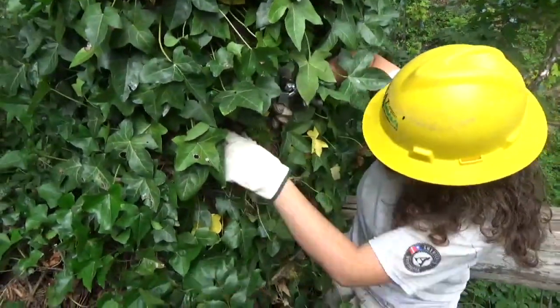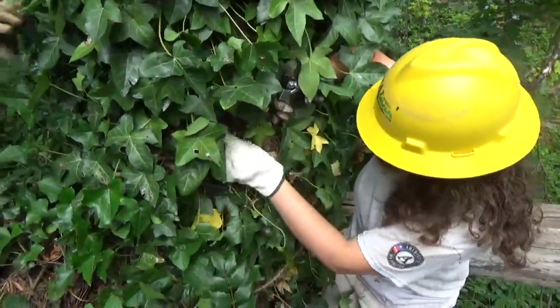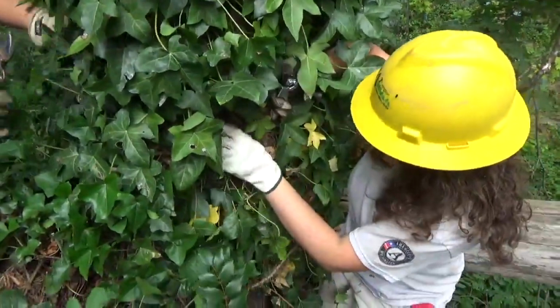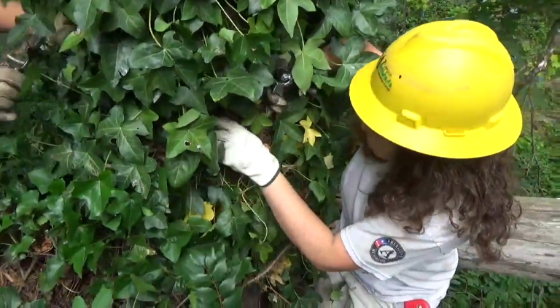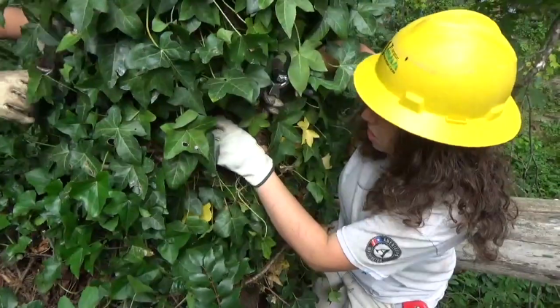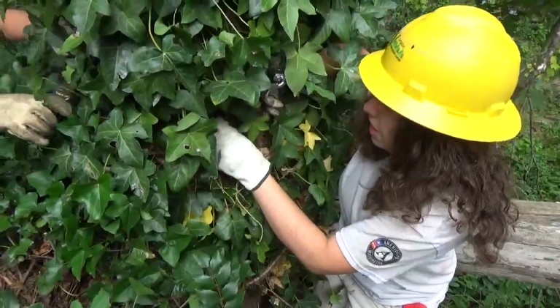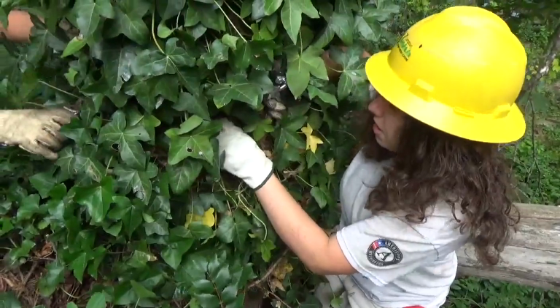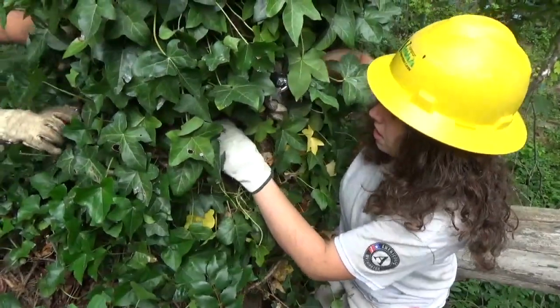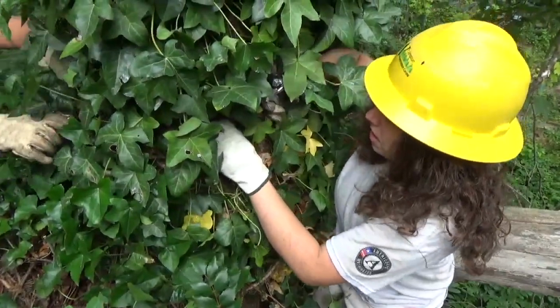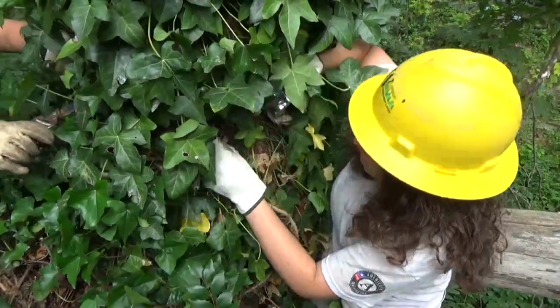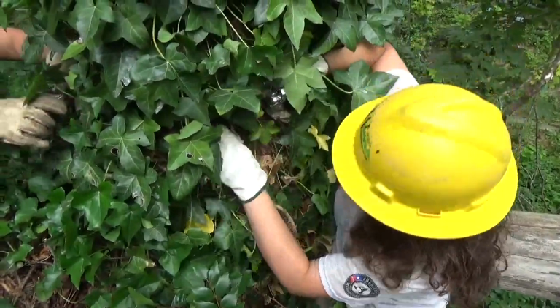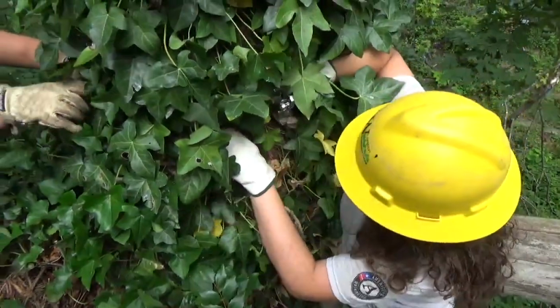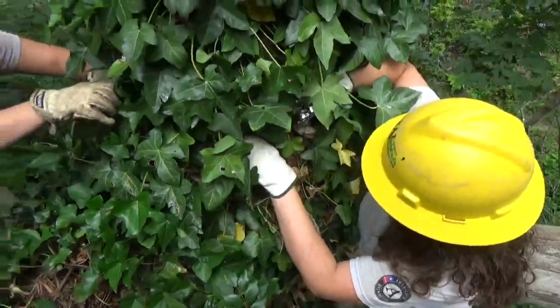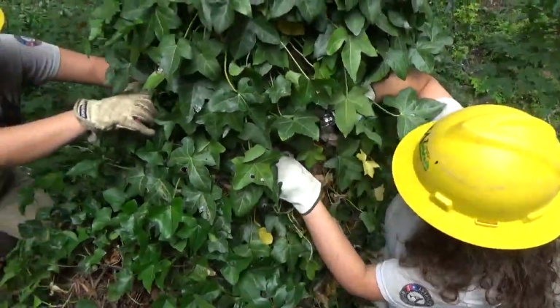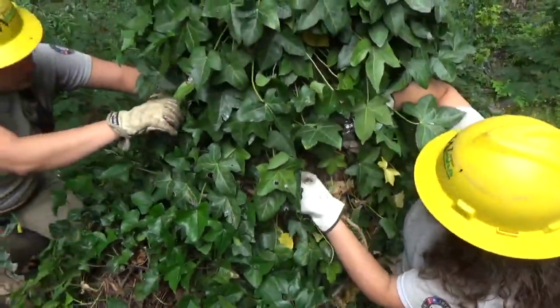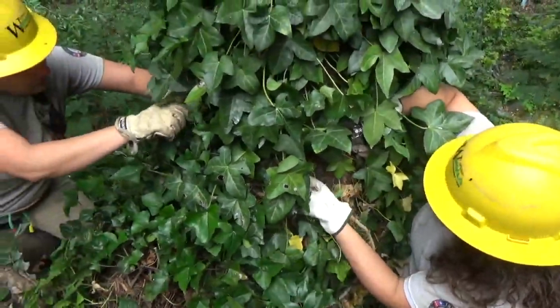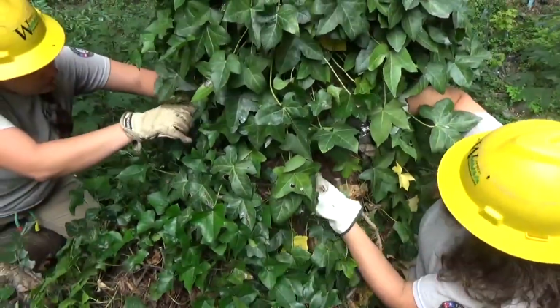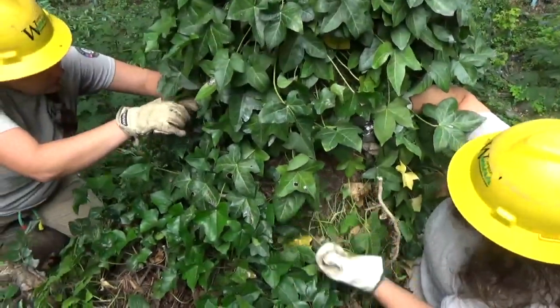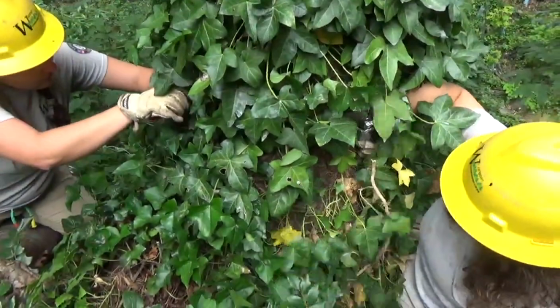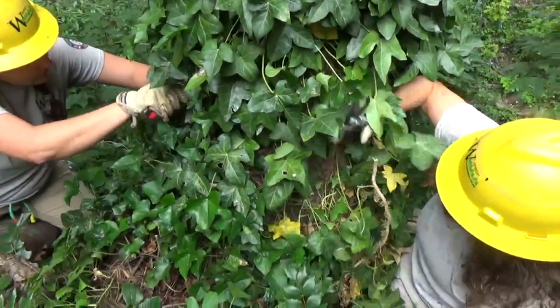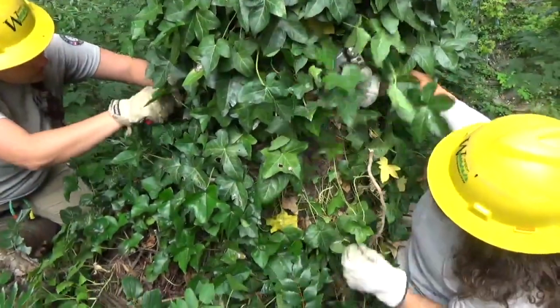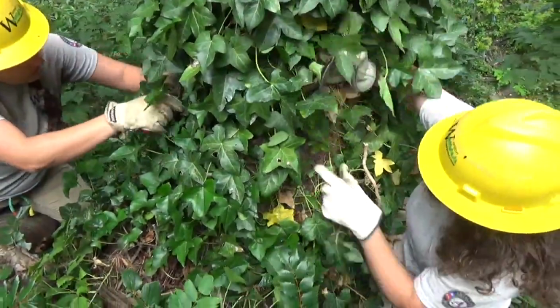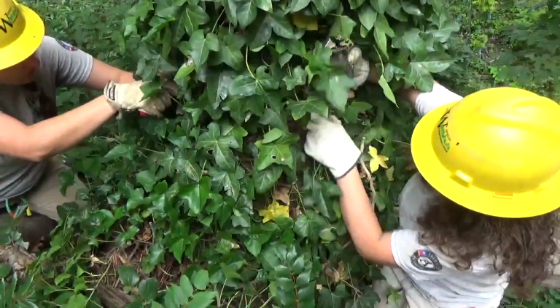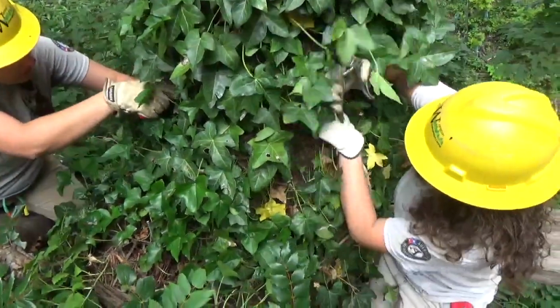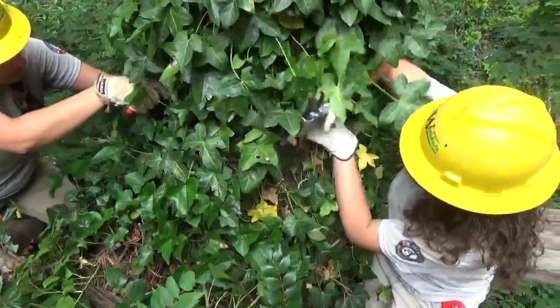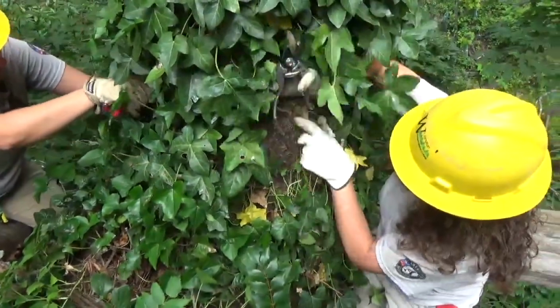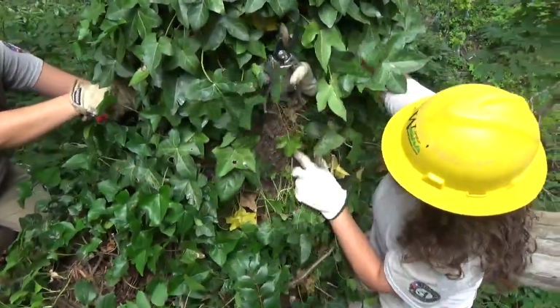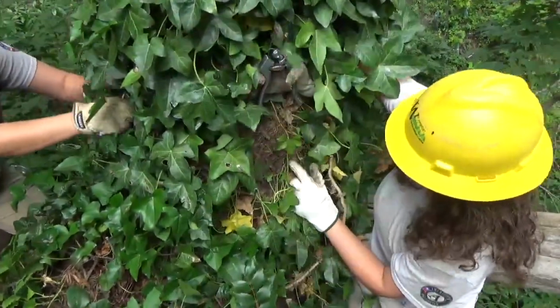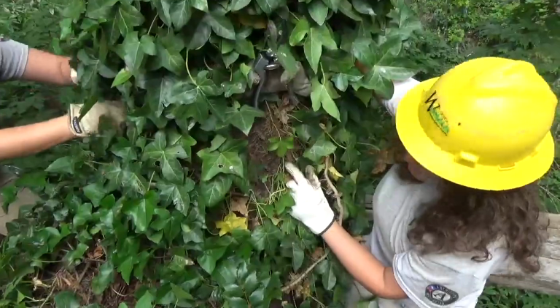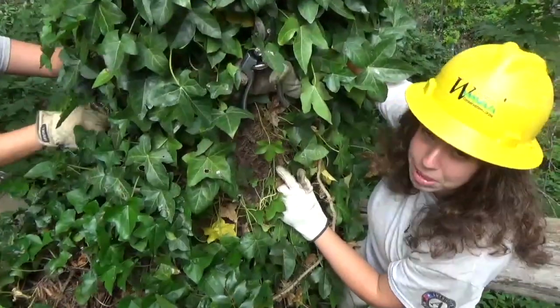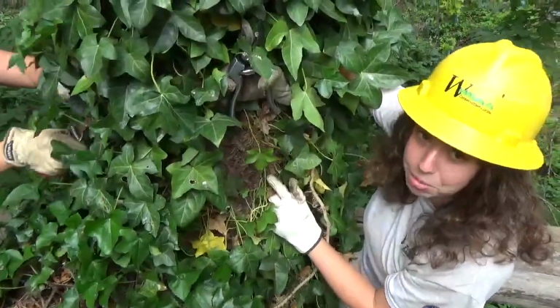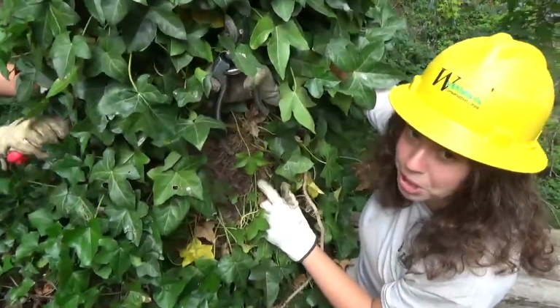And eventually, when you keep doing this, you will see what you want to see: bare bark.